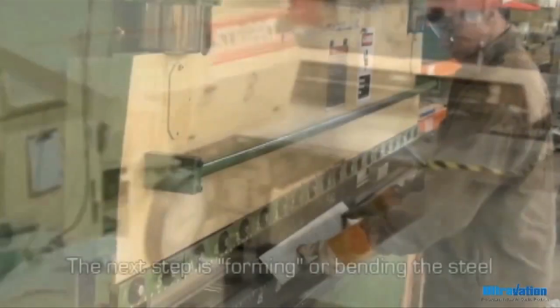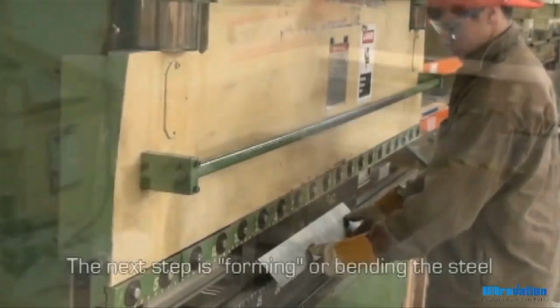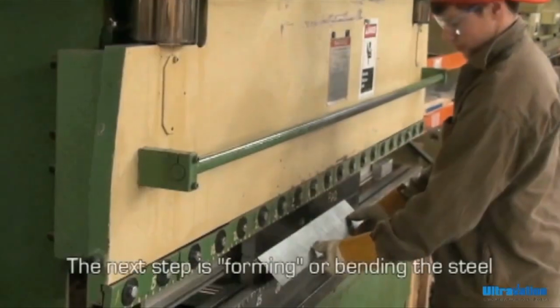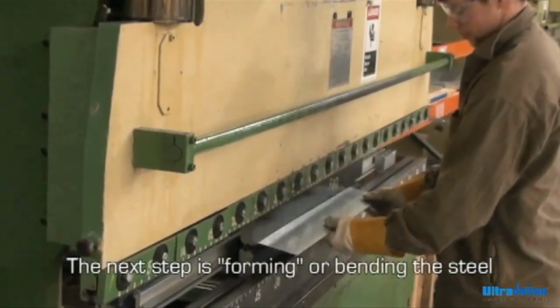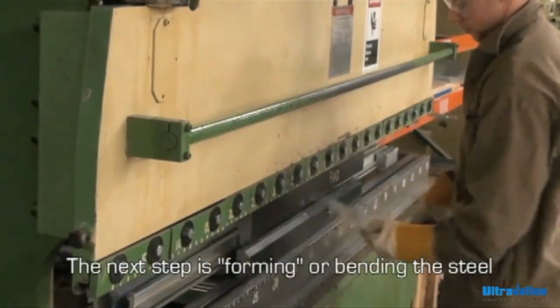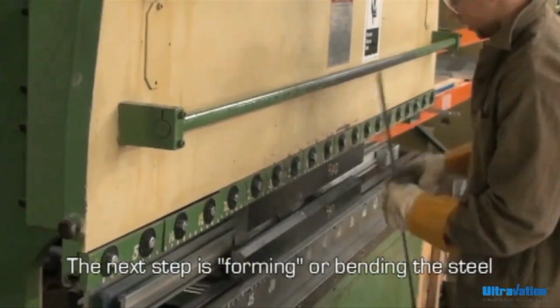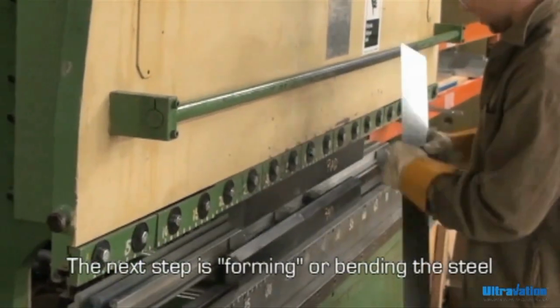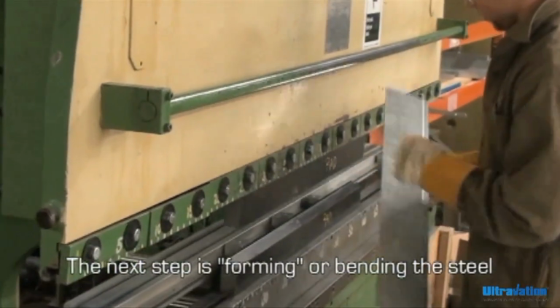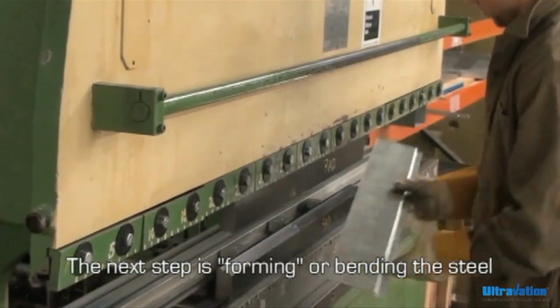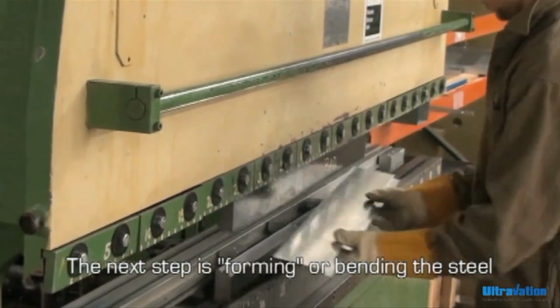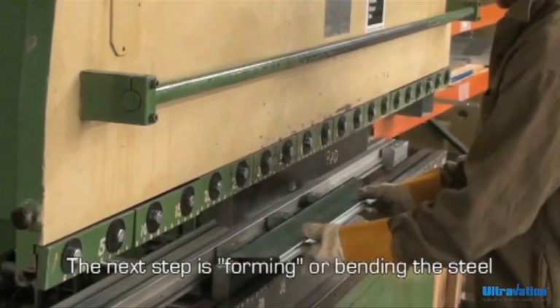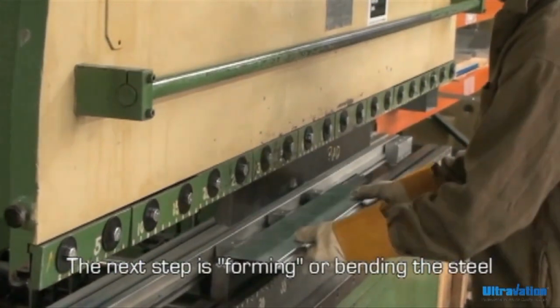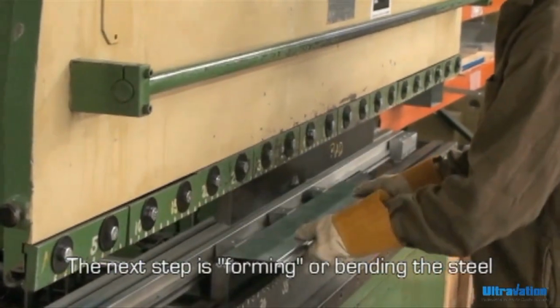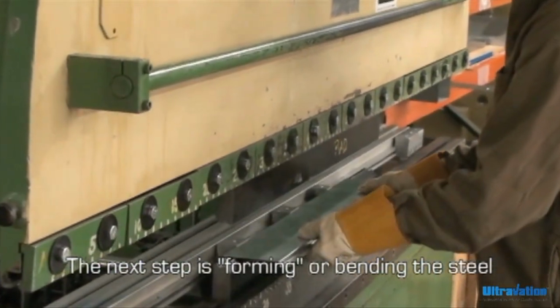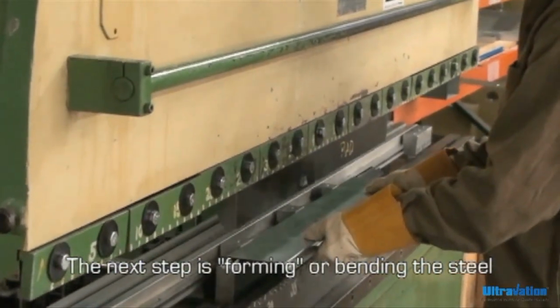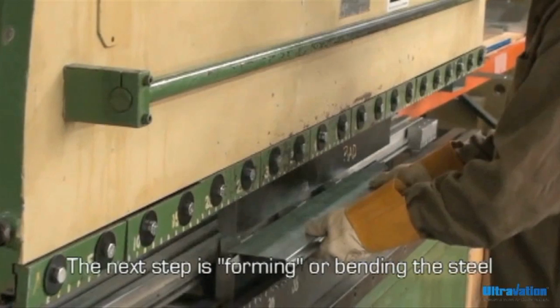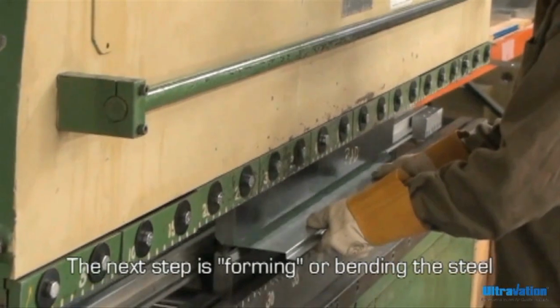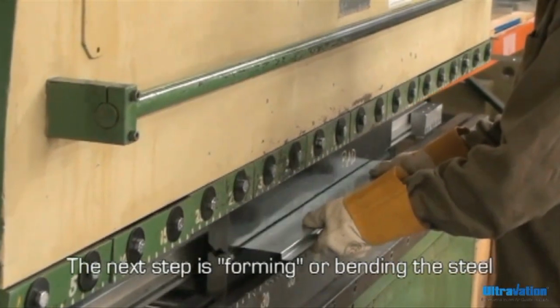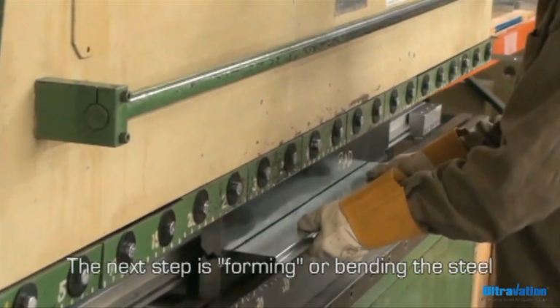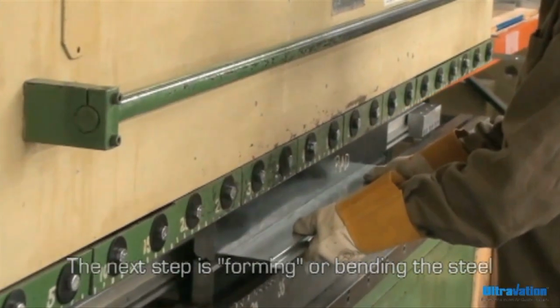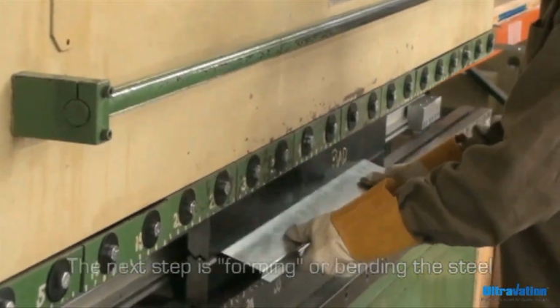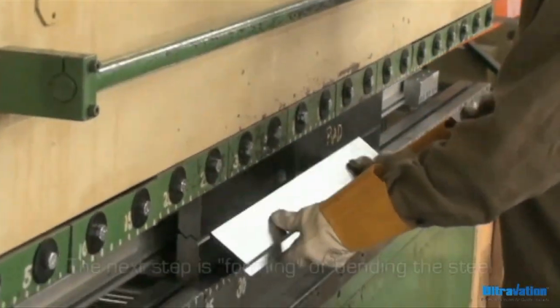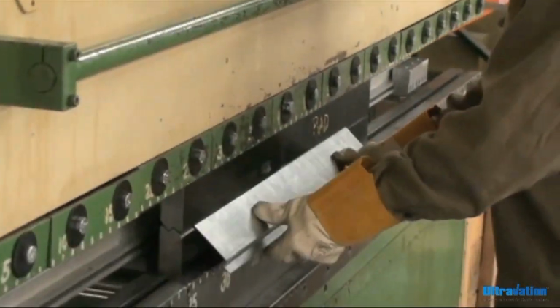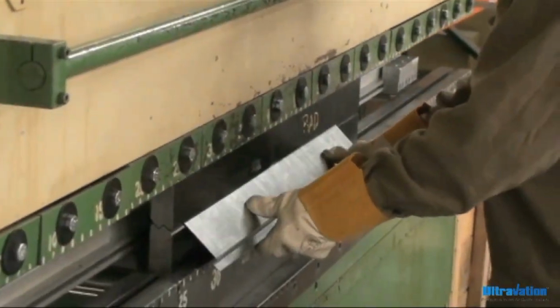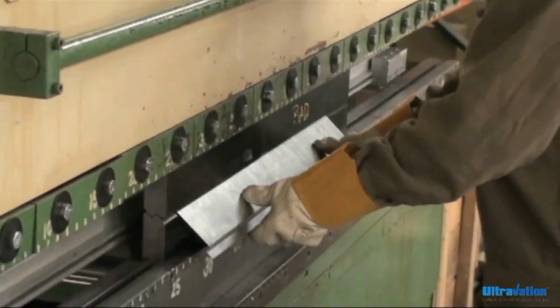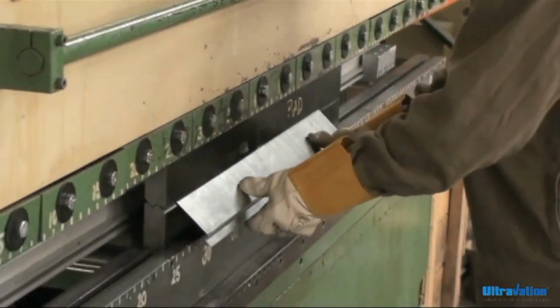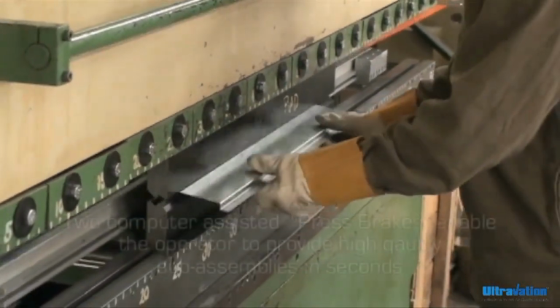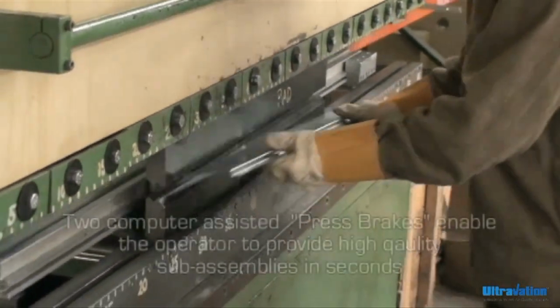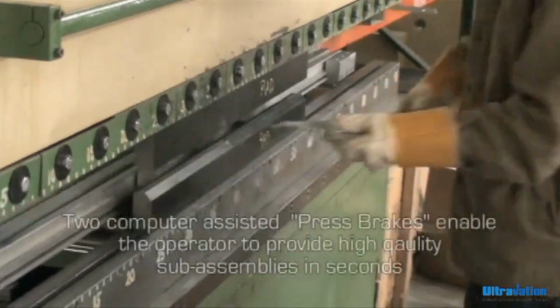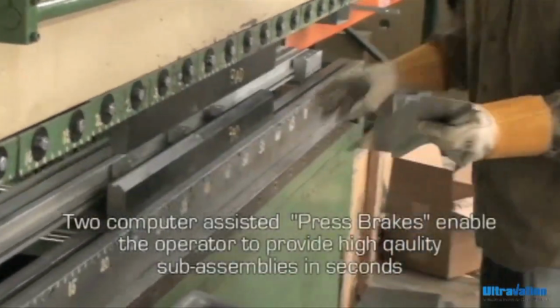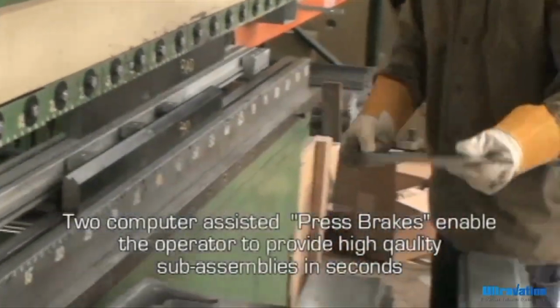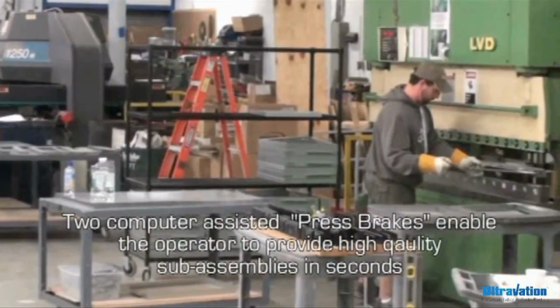For the next step in the process, sheet metal operators add any necessary bends to the sheet metal components.